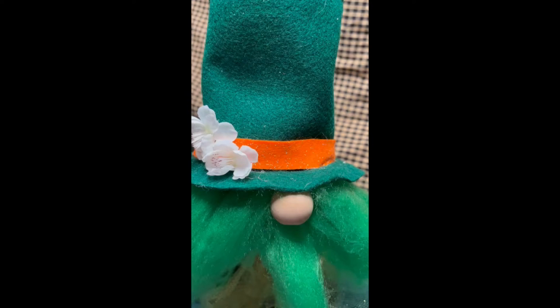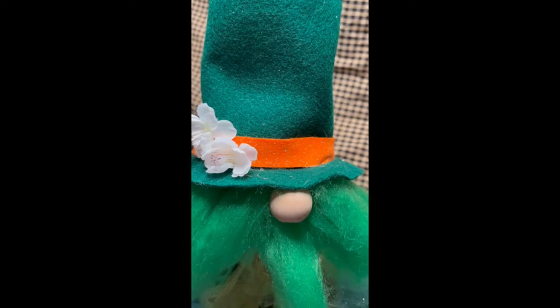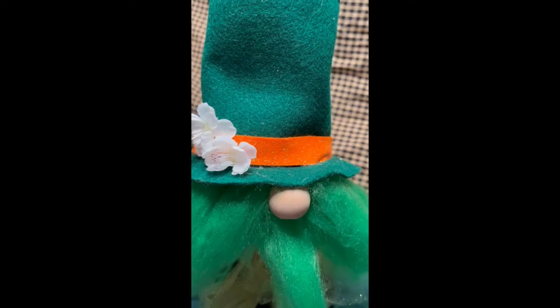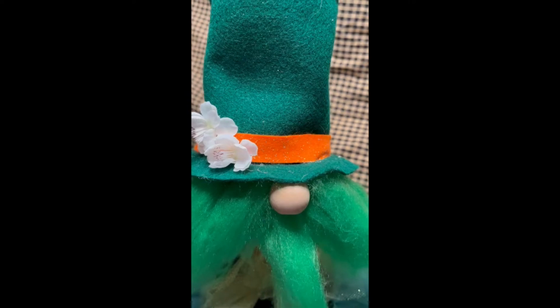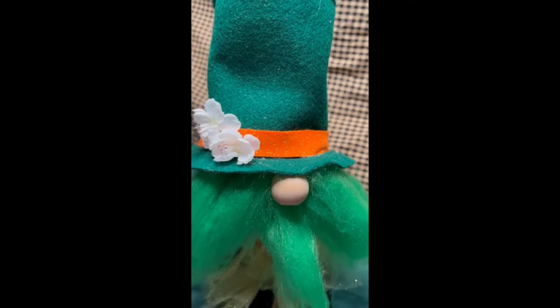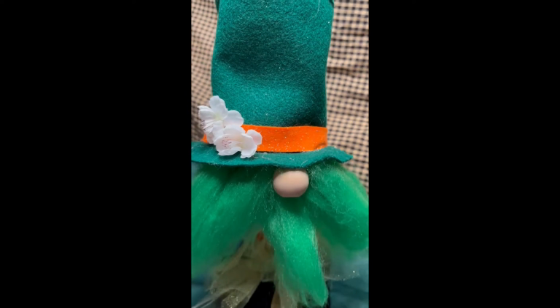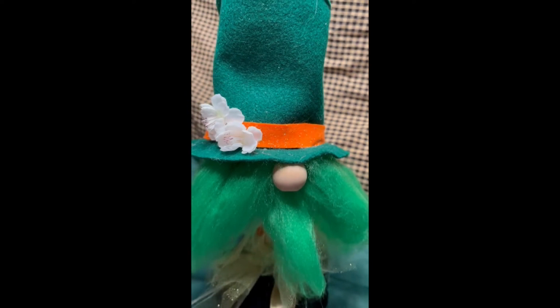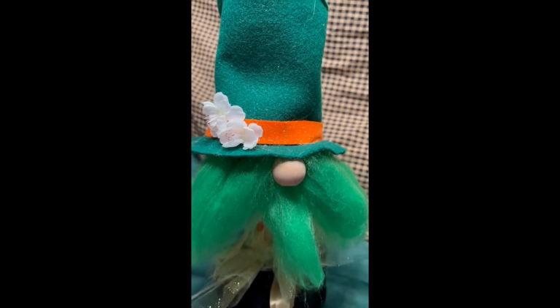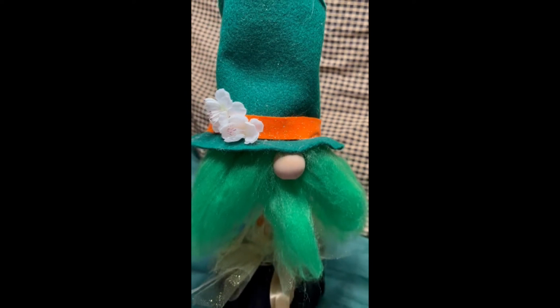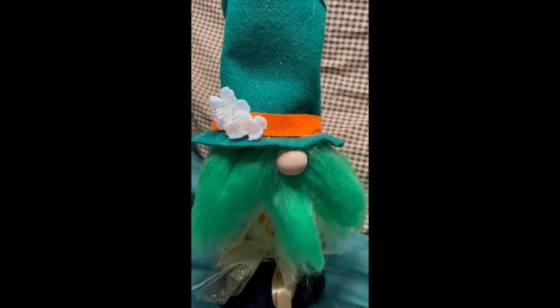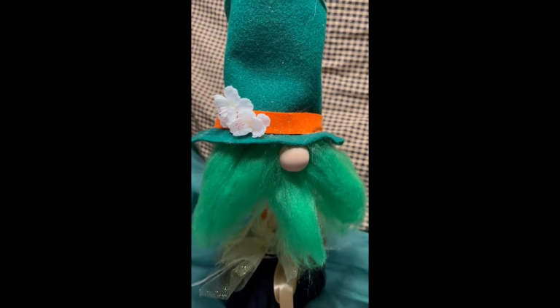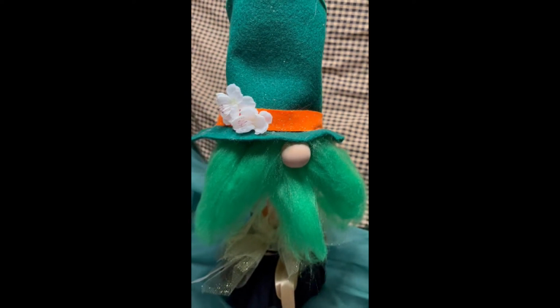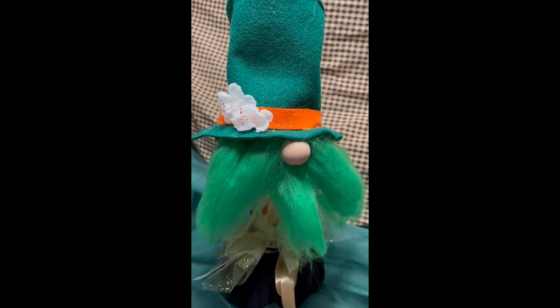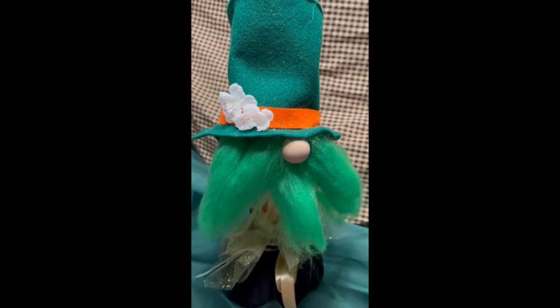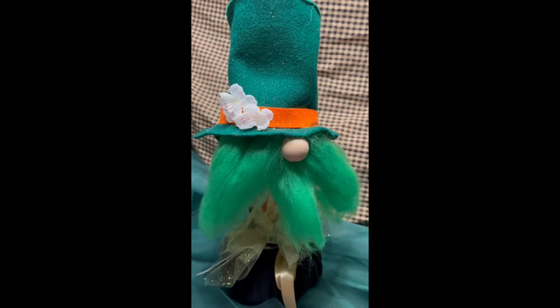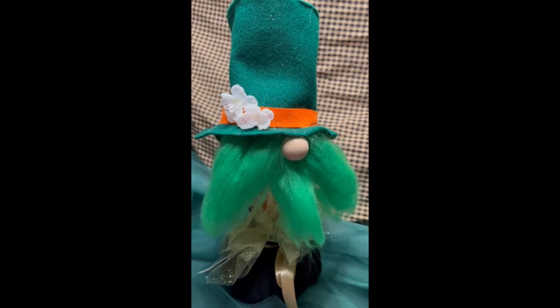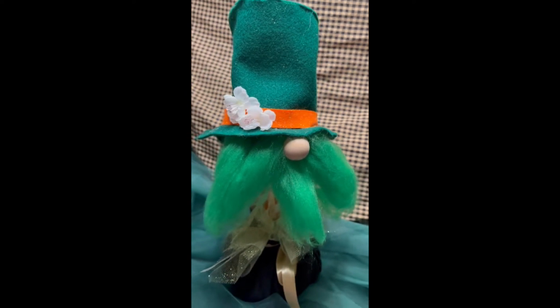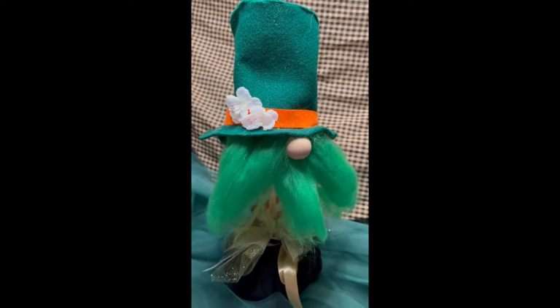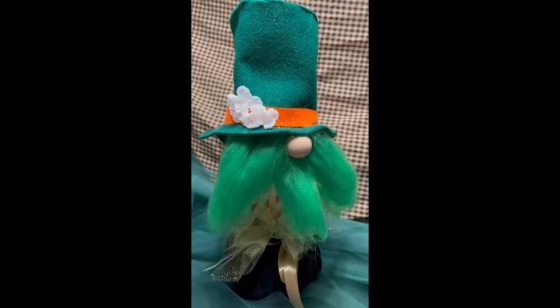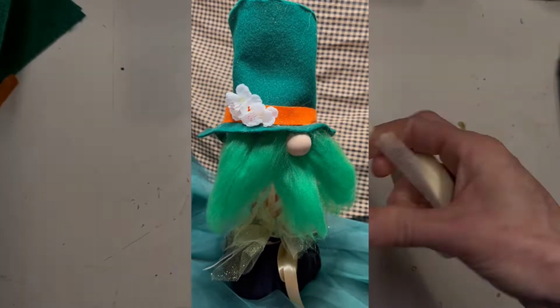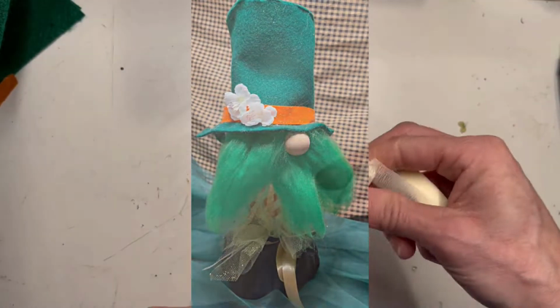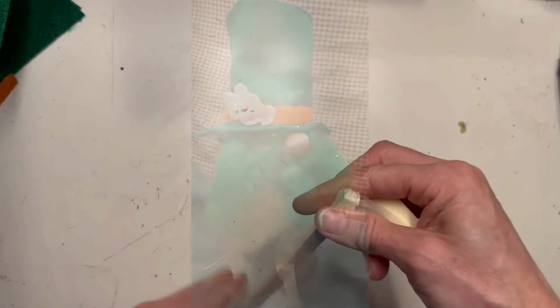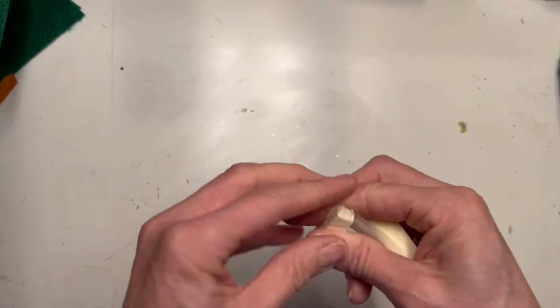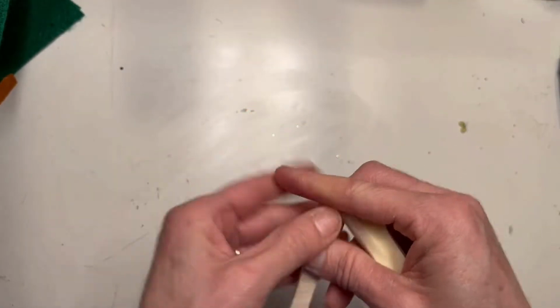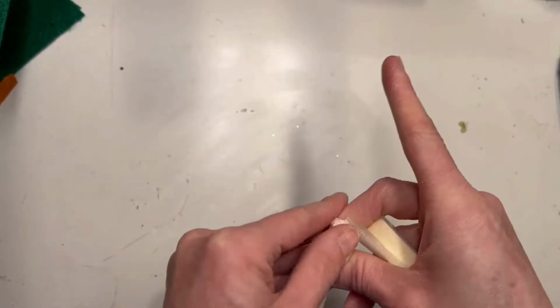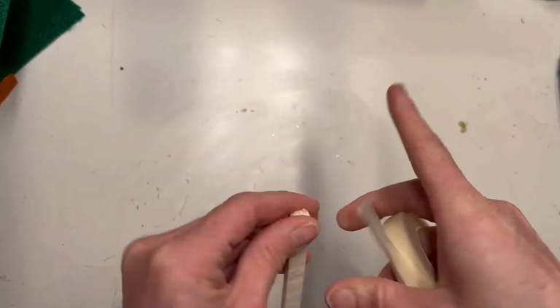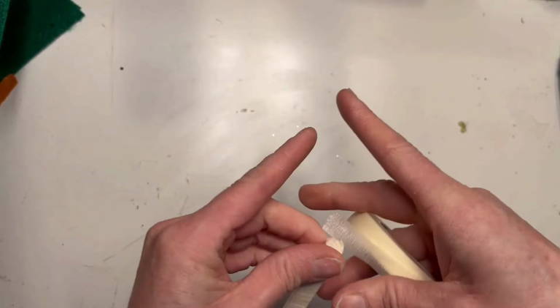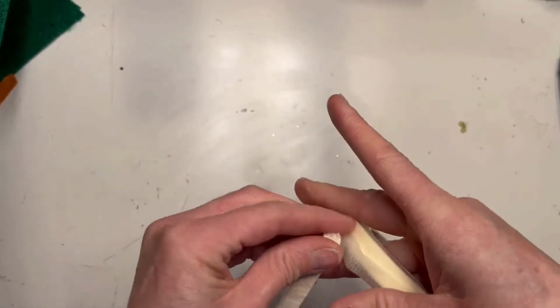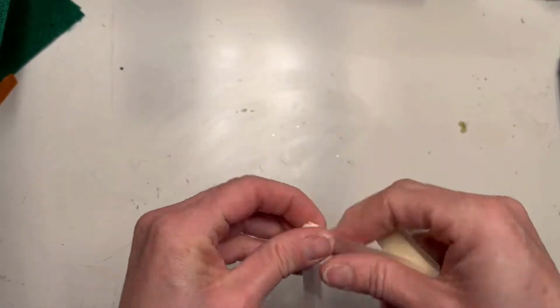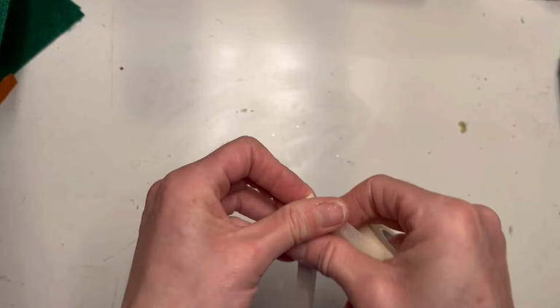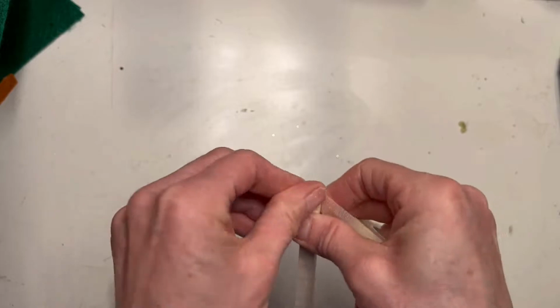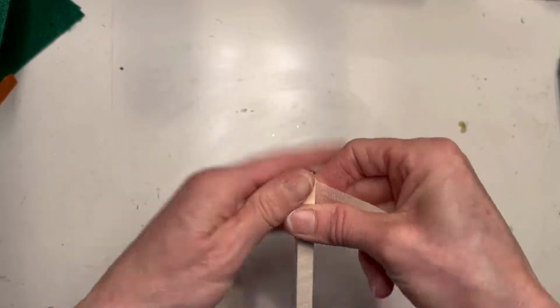Hi everyone, thank you for tuning in. Today I'm going to make a St. Patrick's Day gnome.